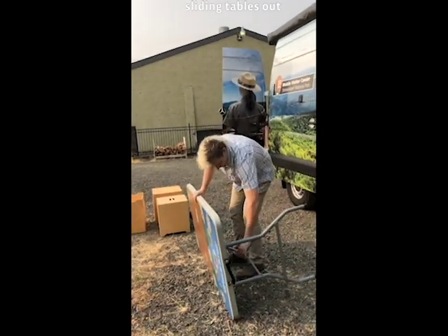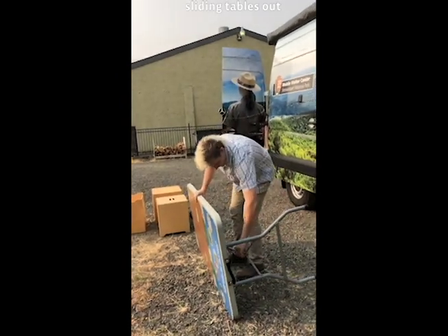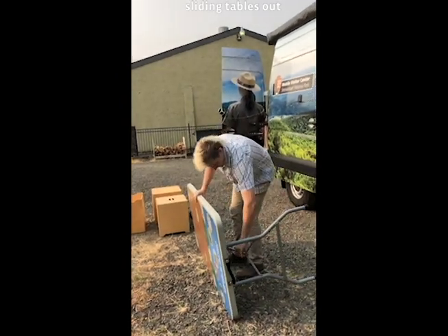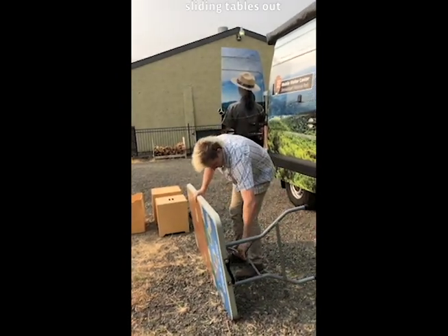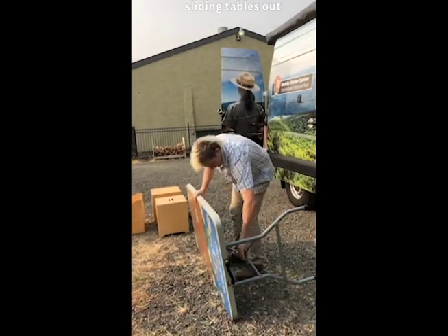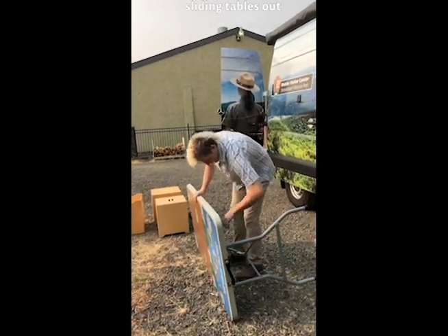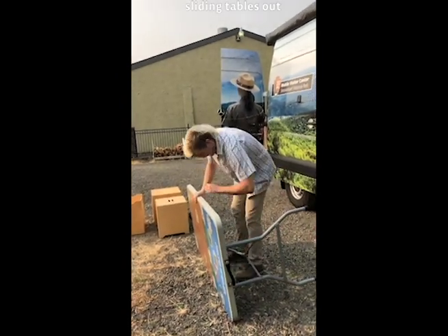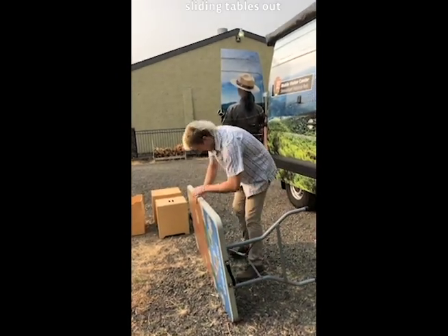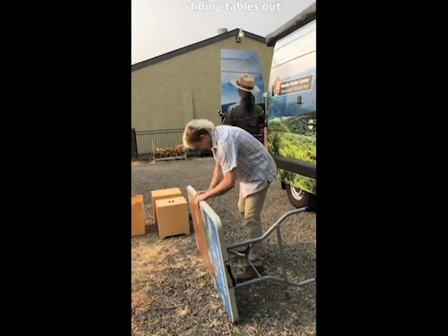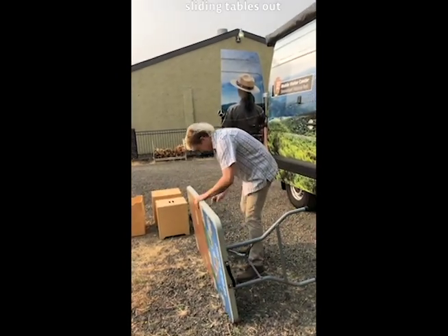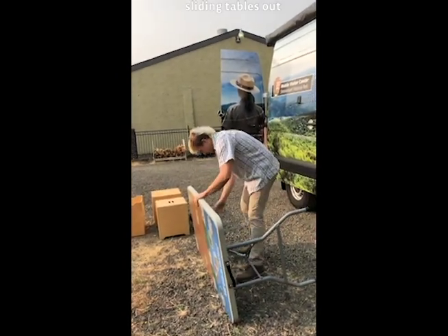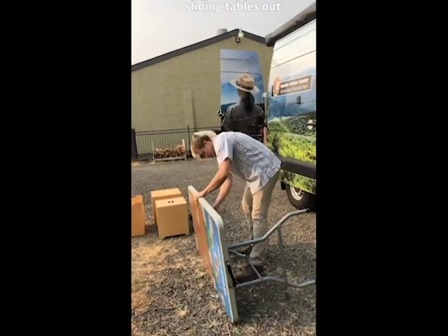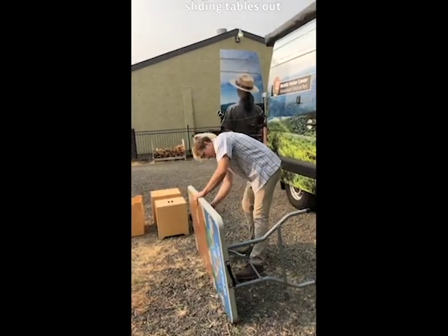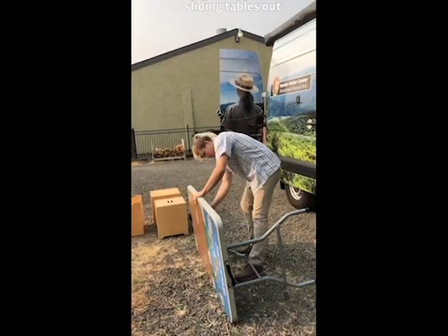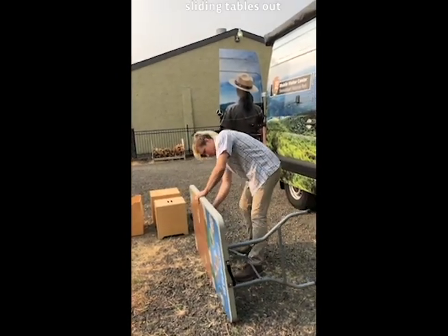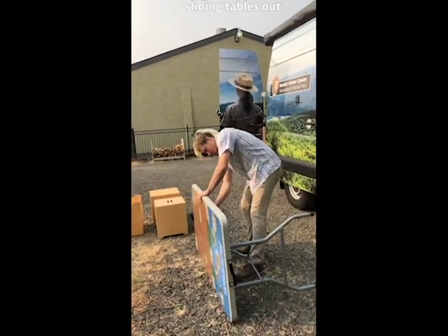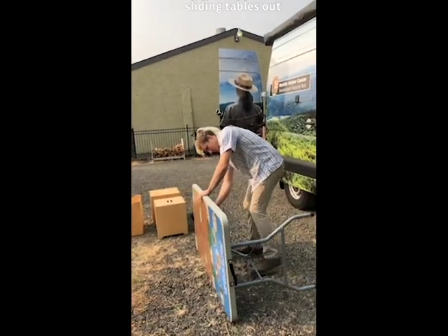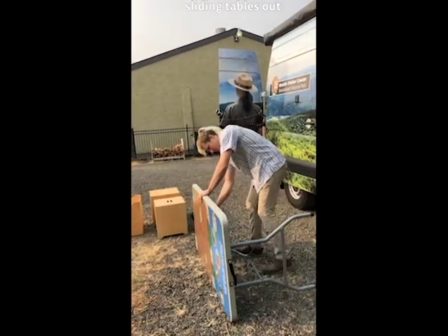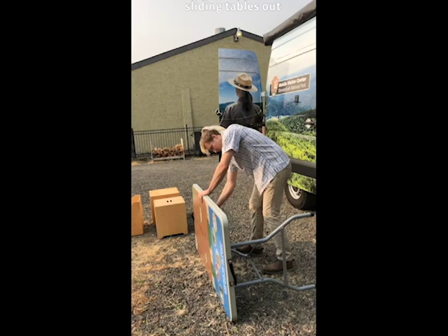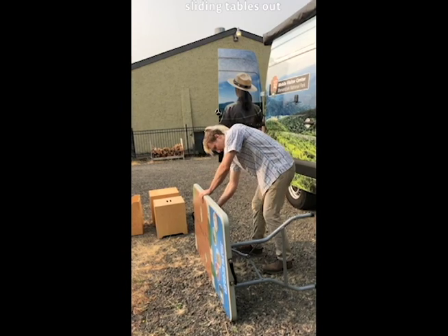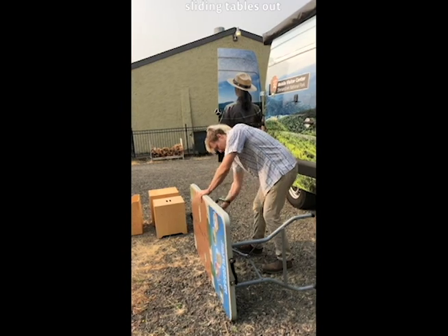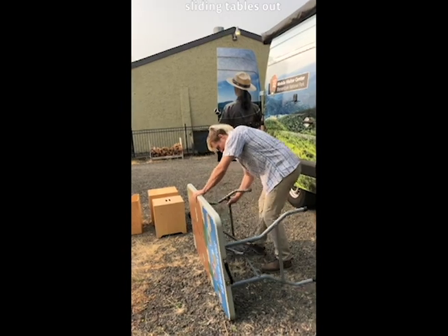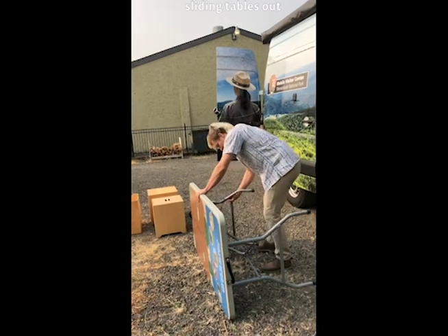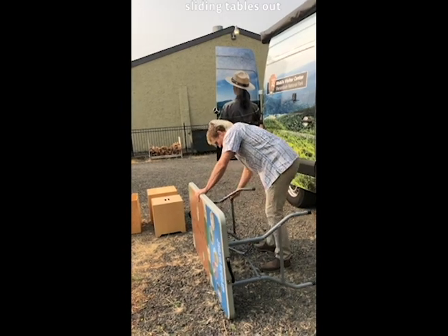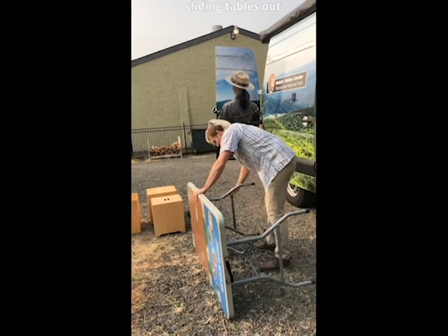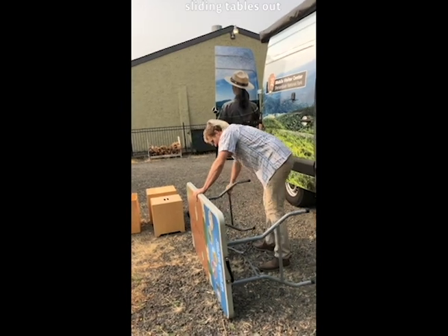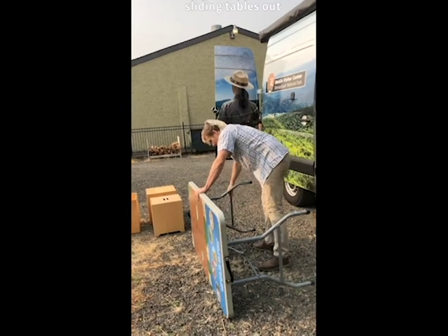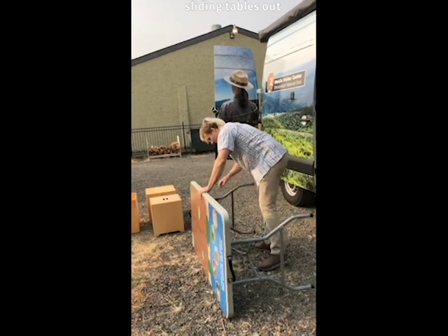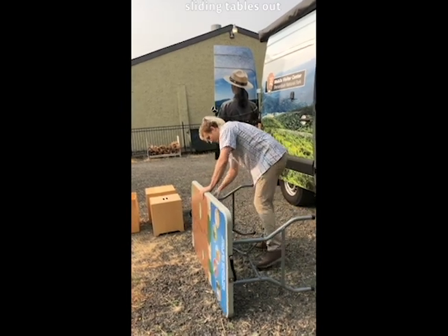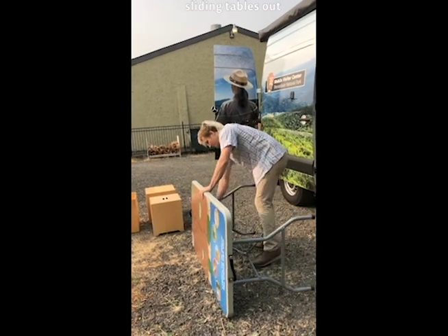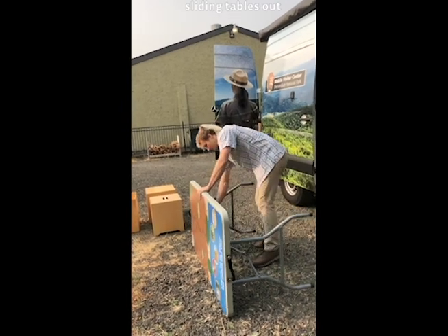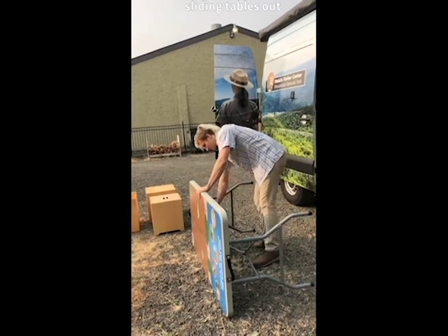Set up the table, place the table in the desired place and set up chairs around it.